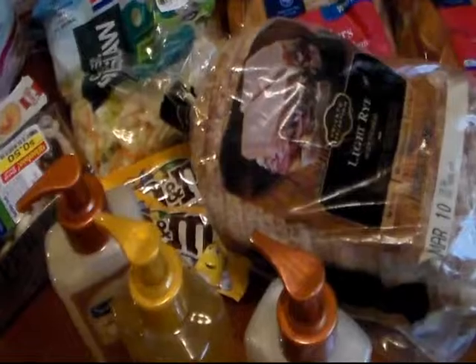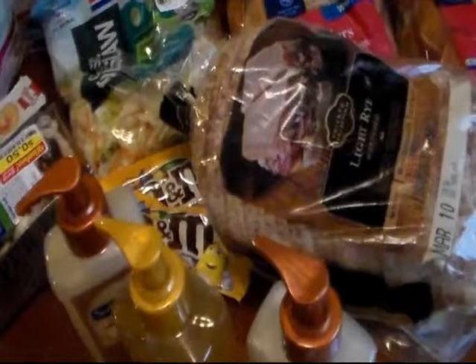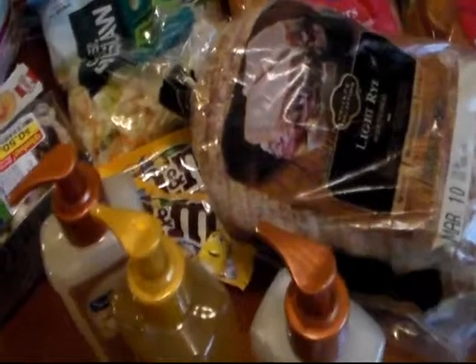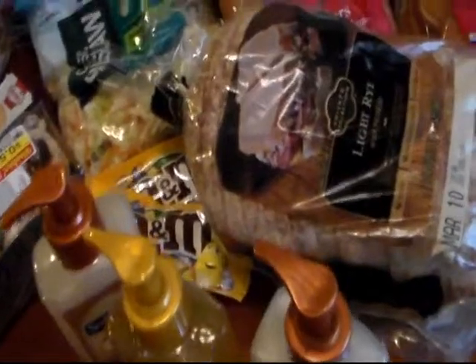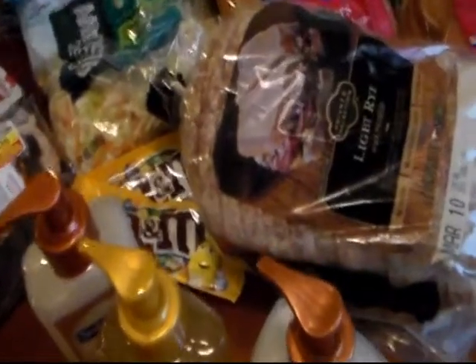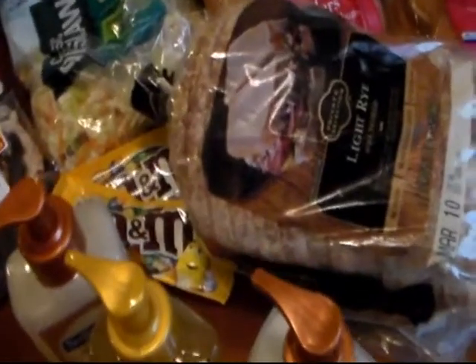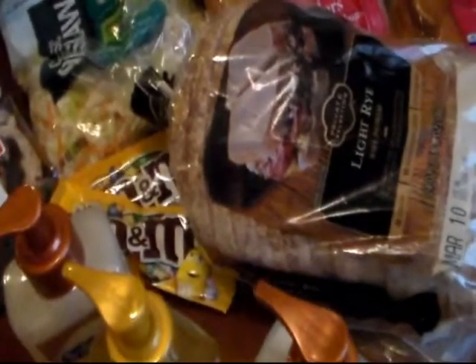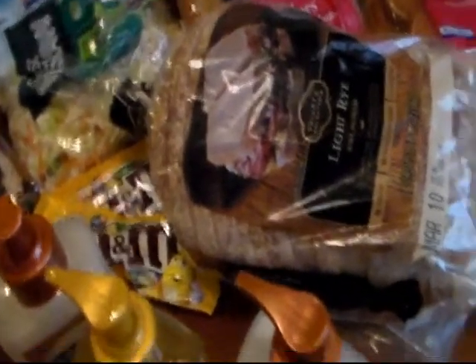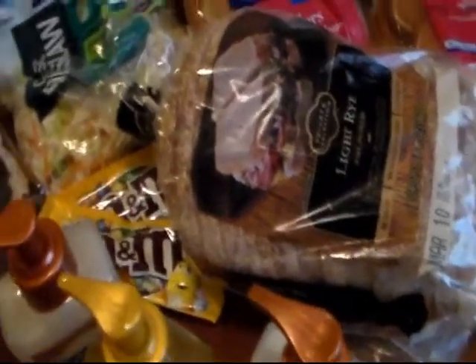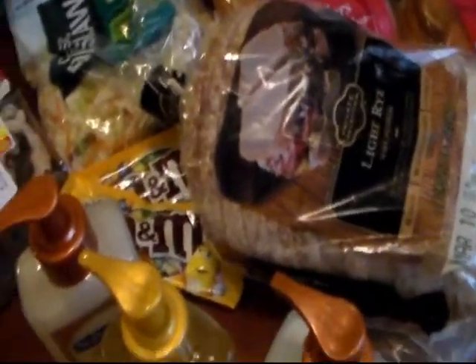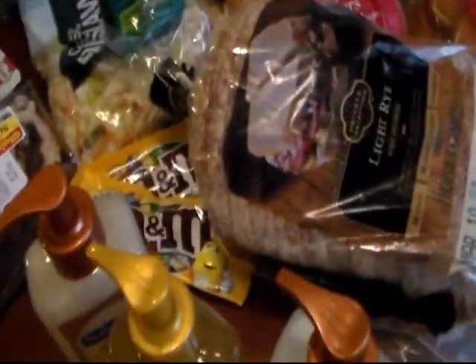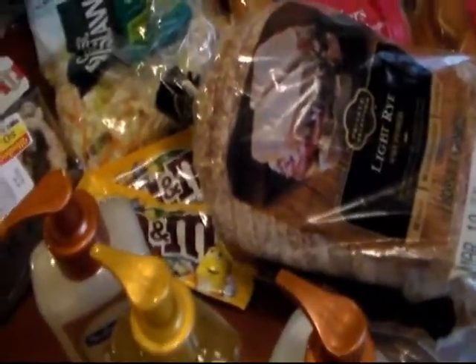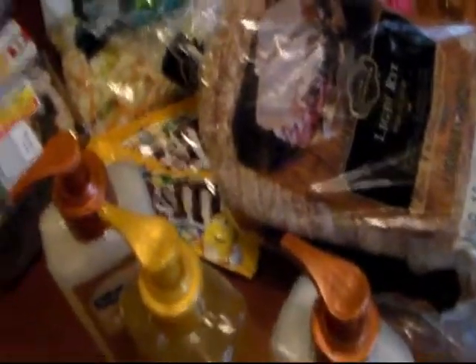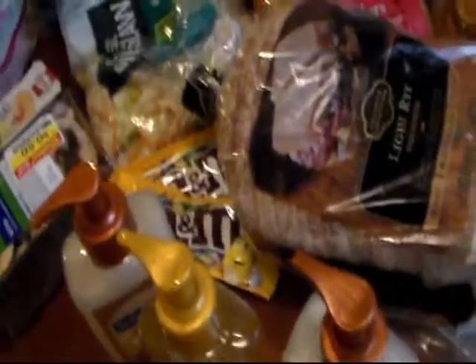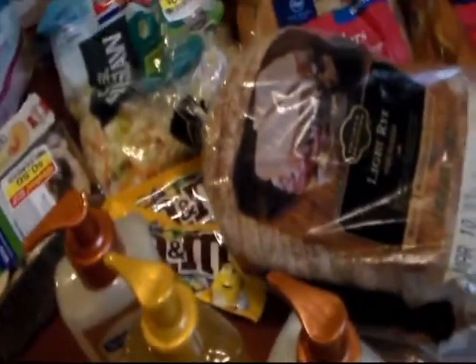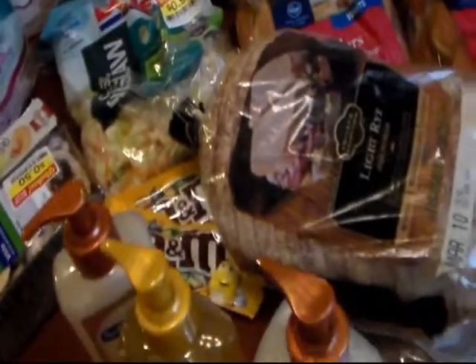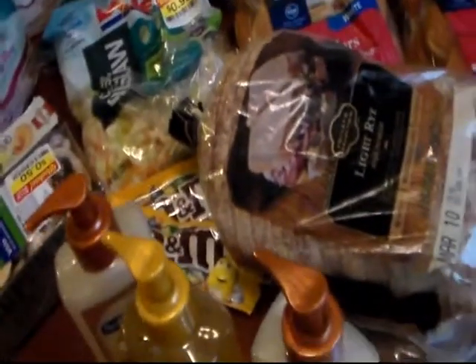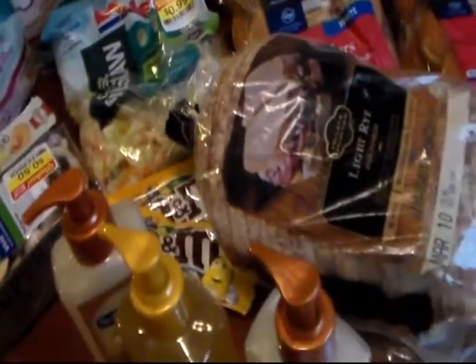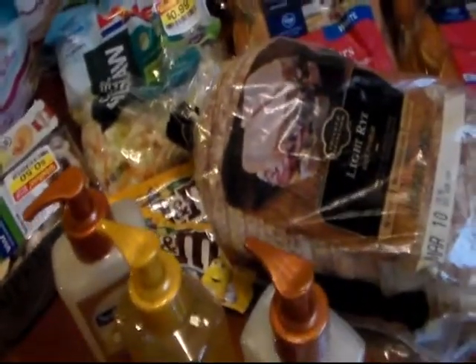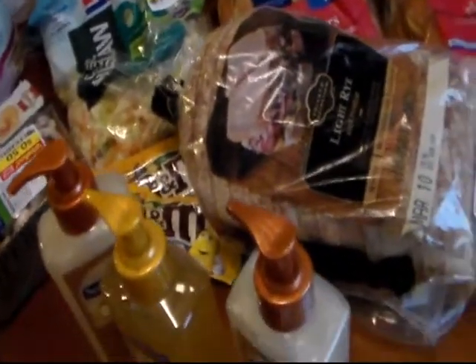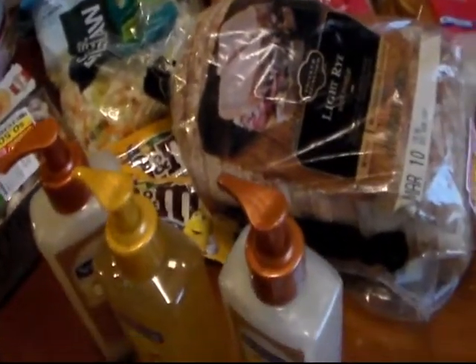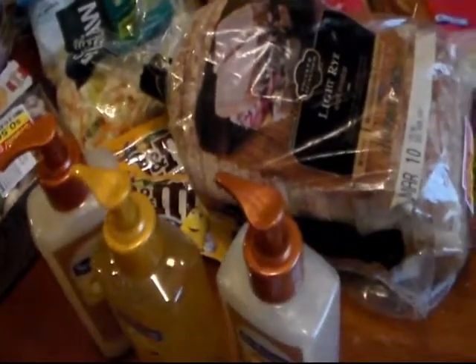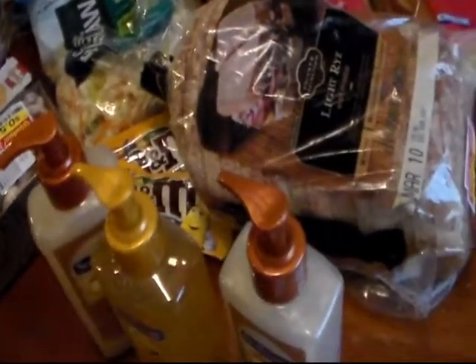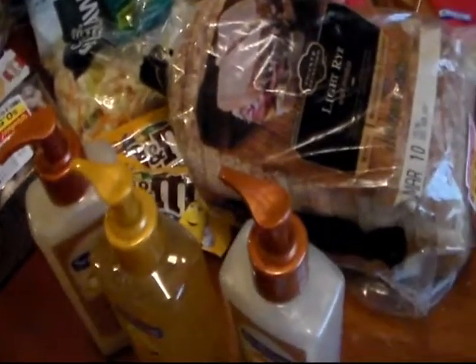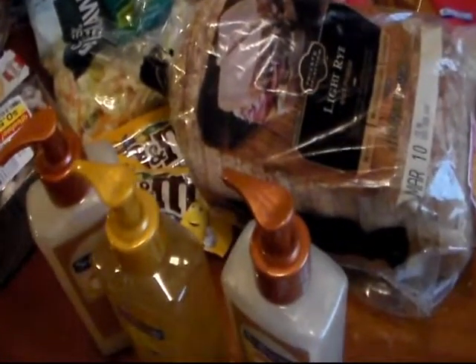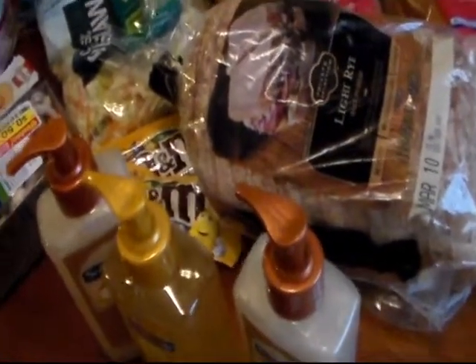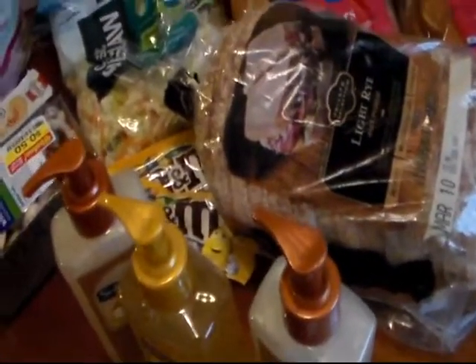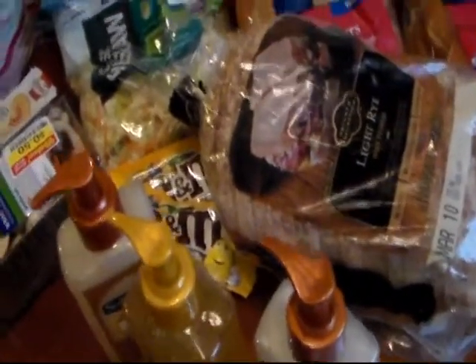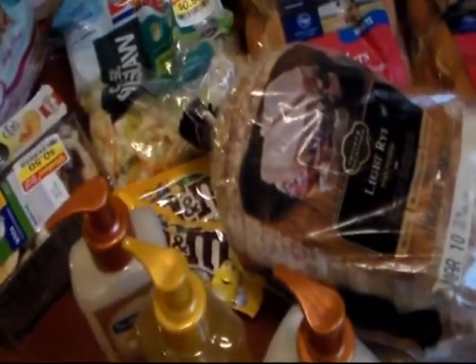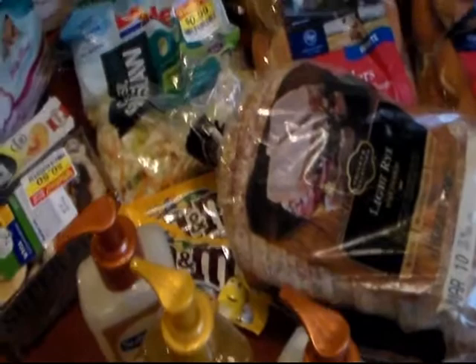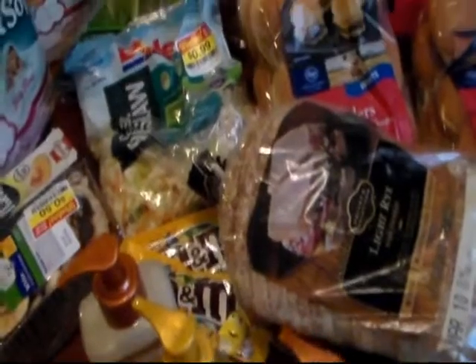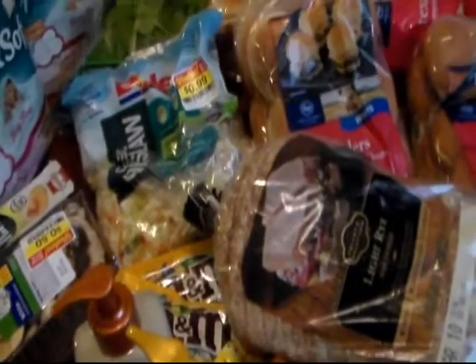Hi, everyone. I'm back with my Friday couponing deals.